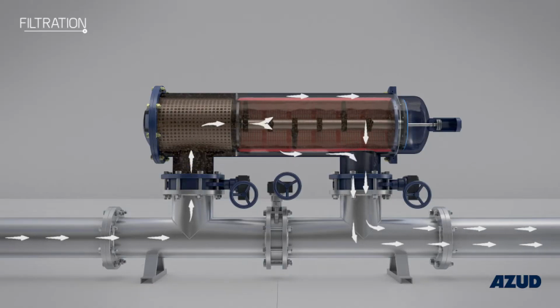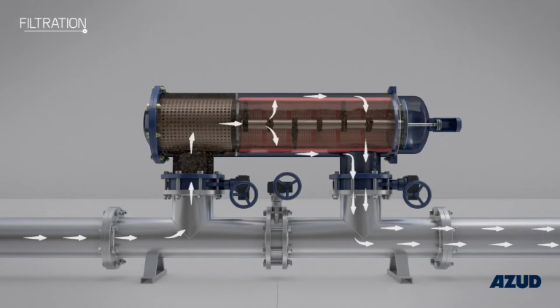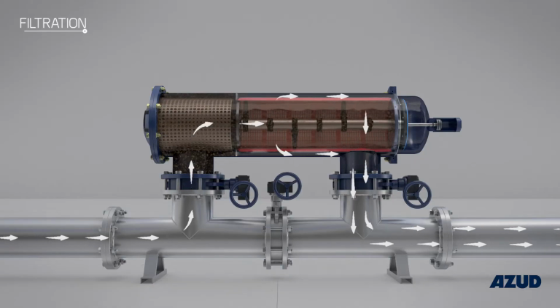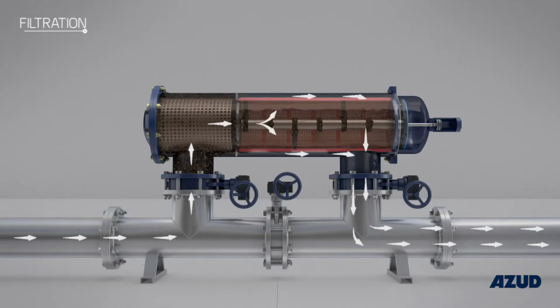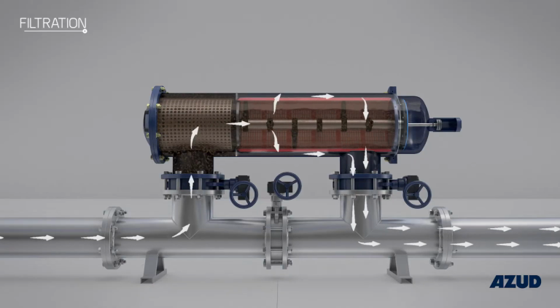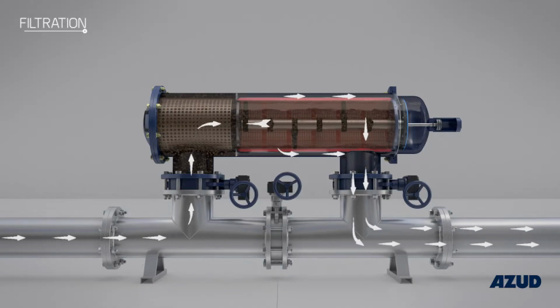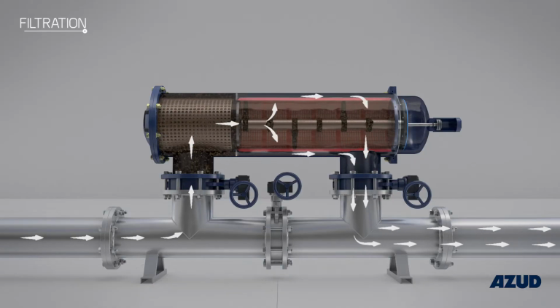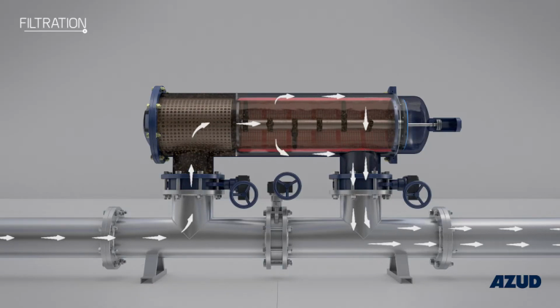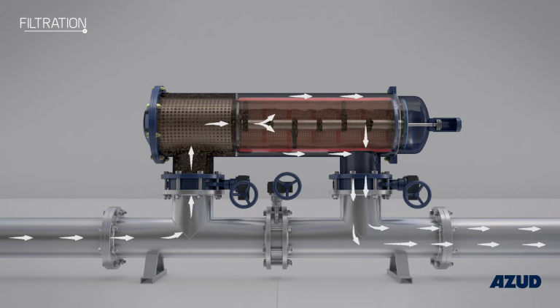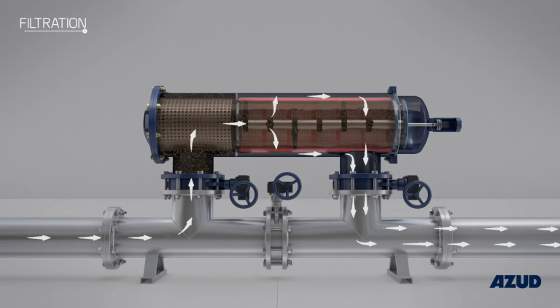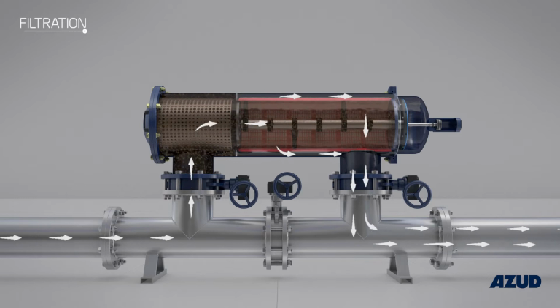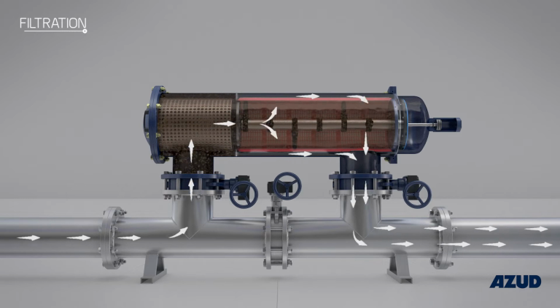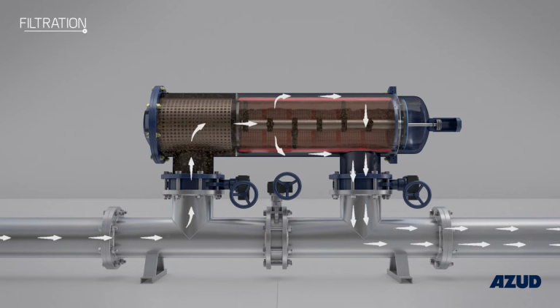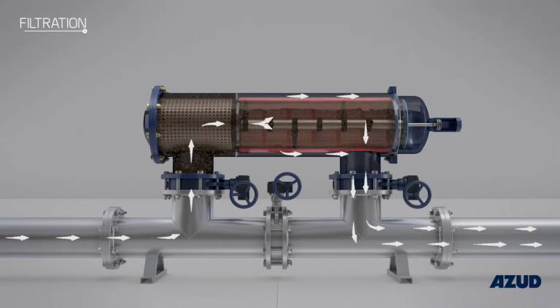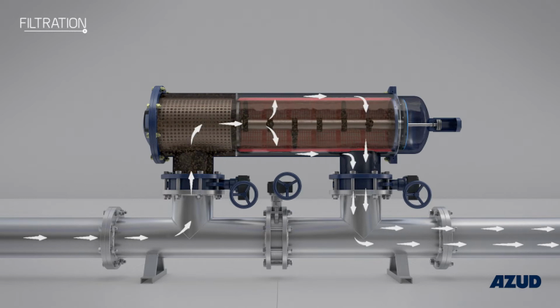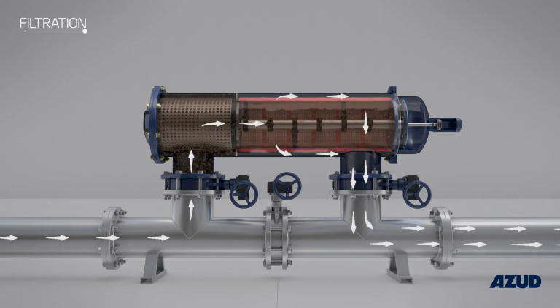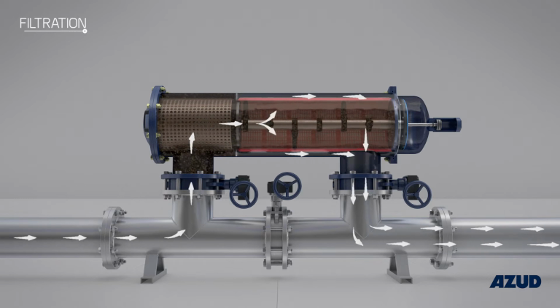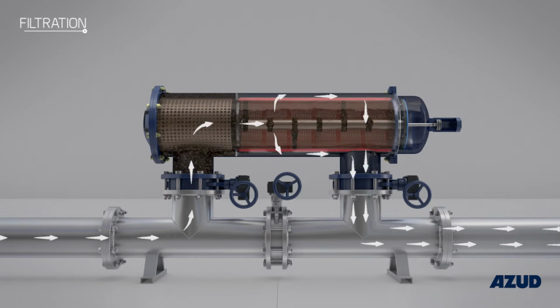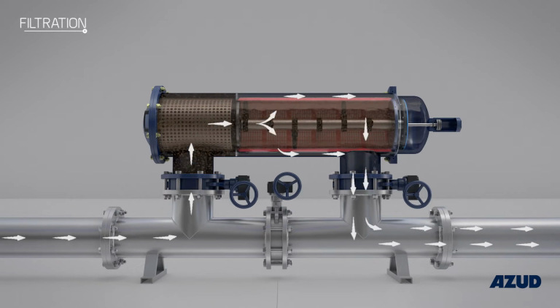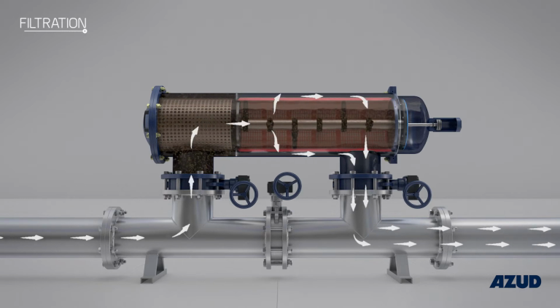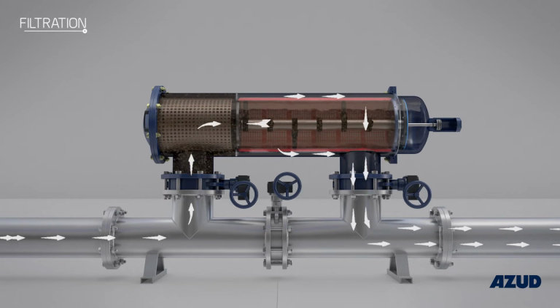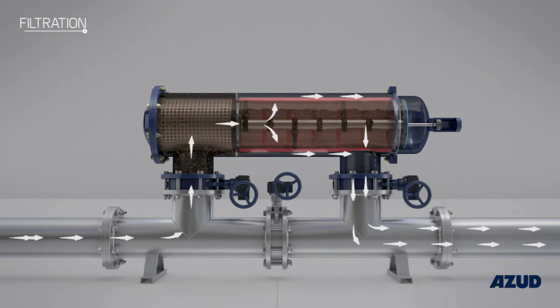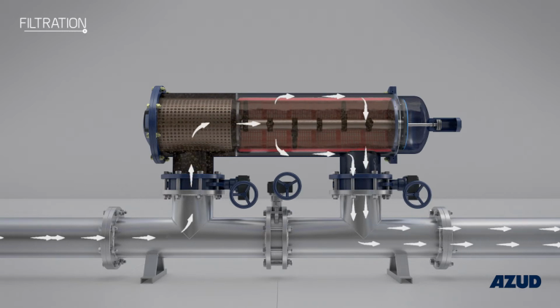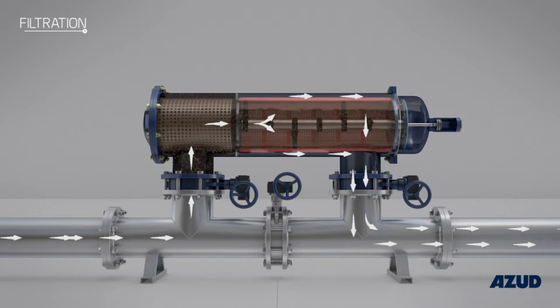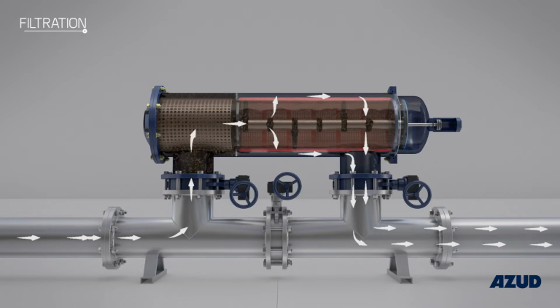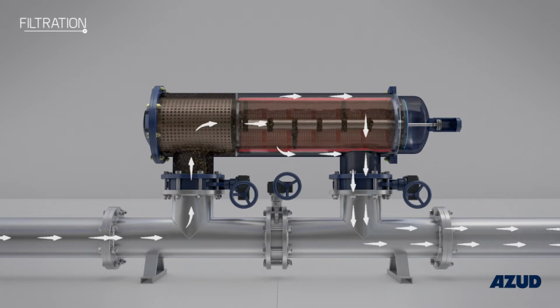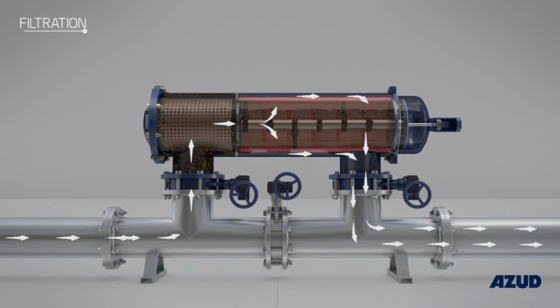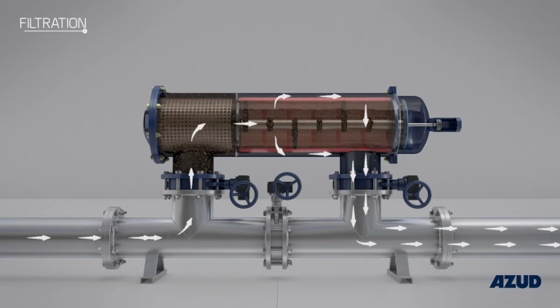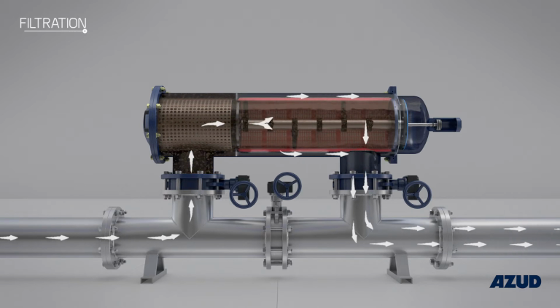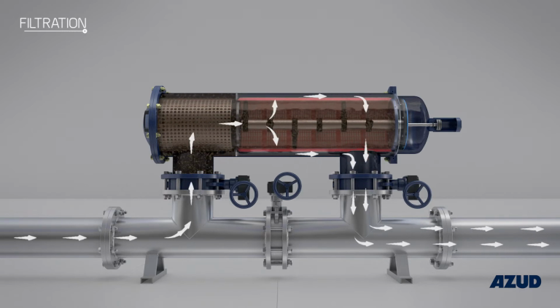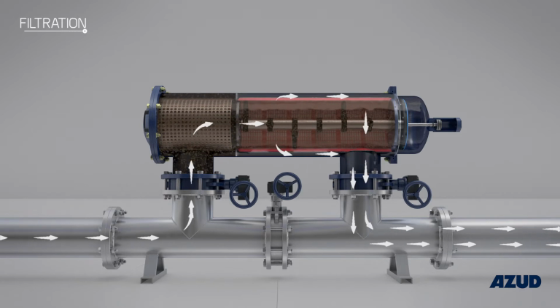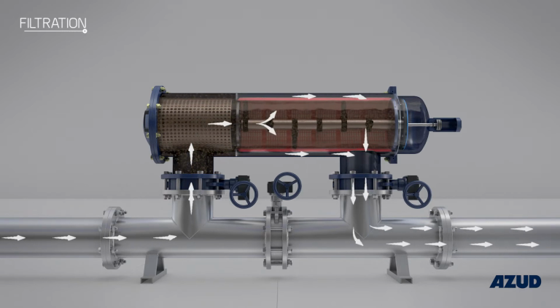The filtration process is not interrupted during the cleaning phase, which guarantees a constant supply of clean water.